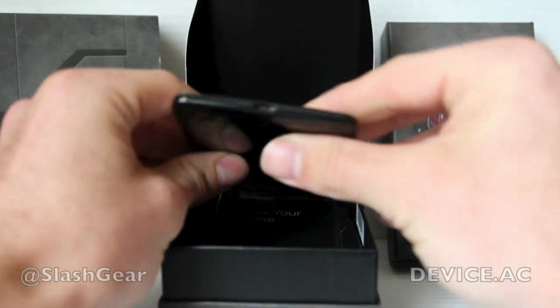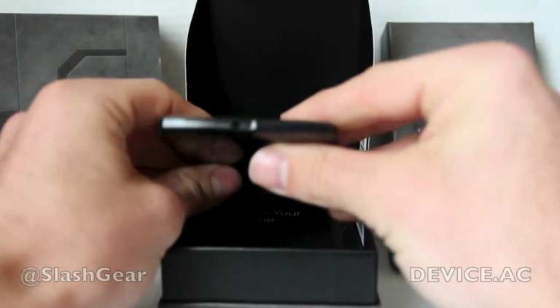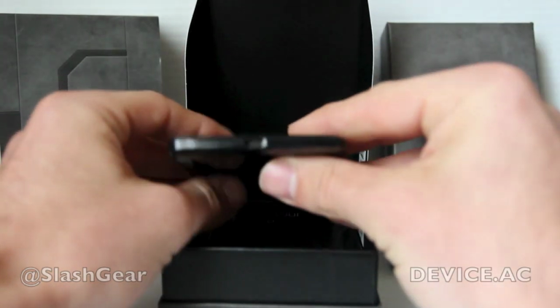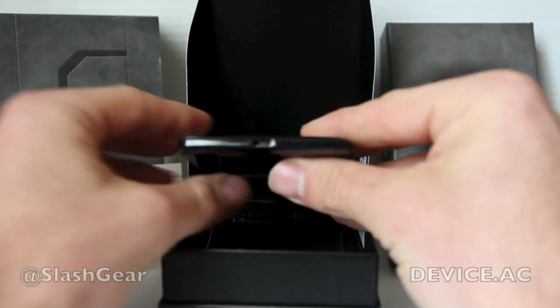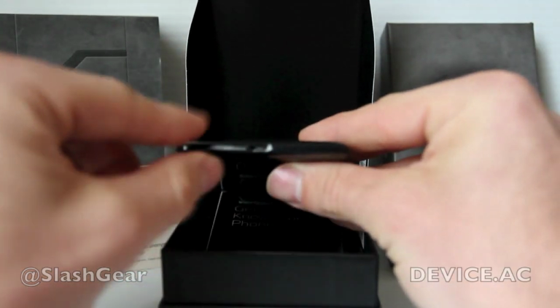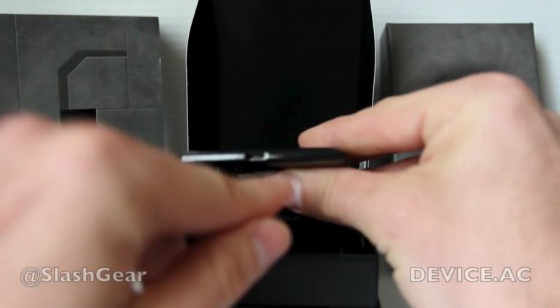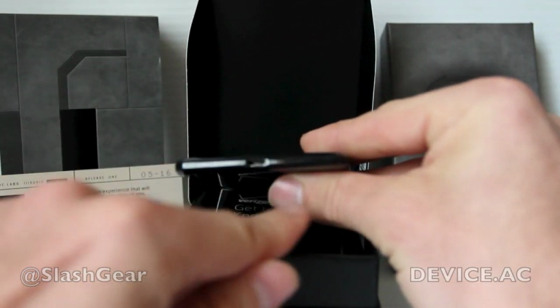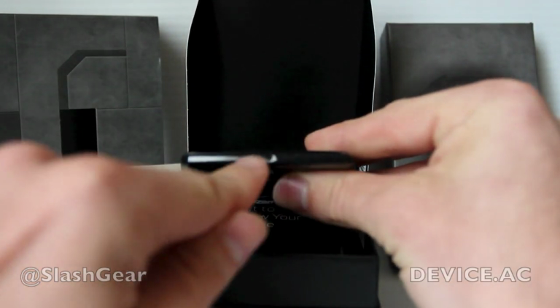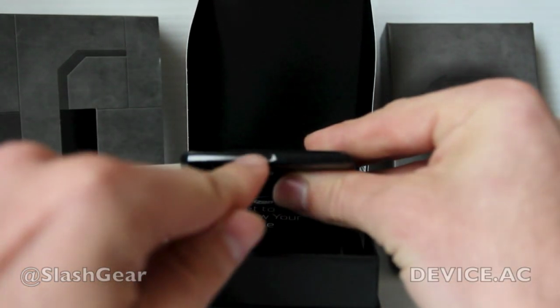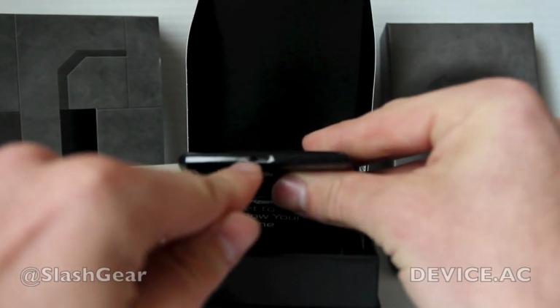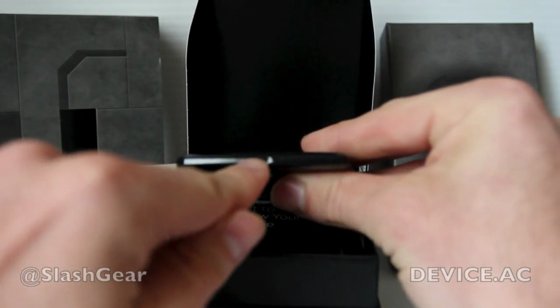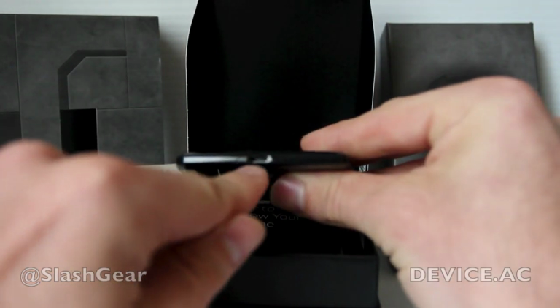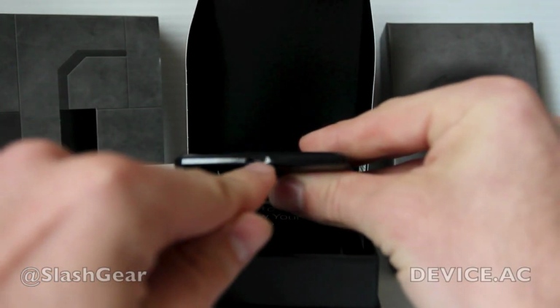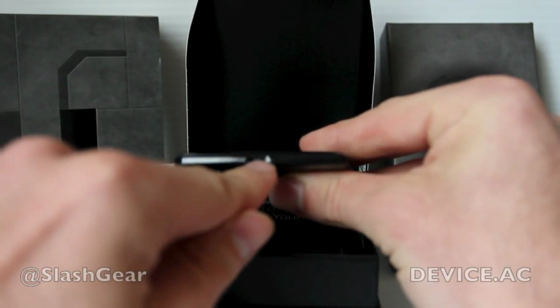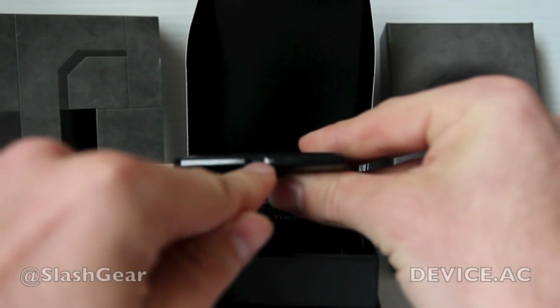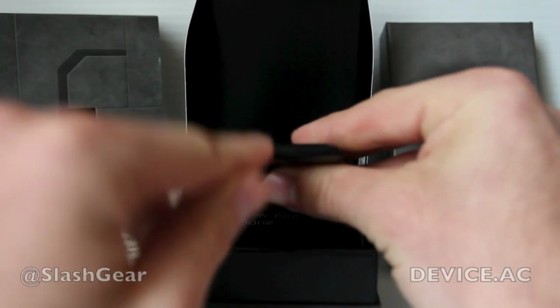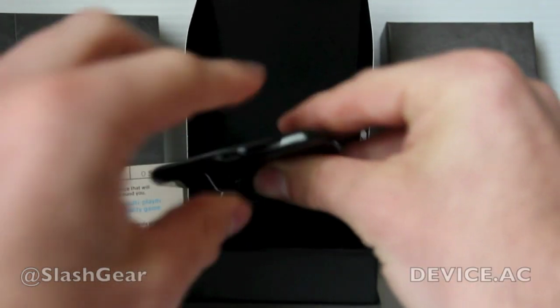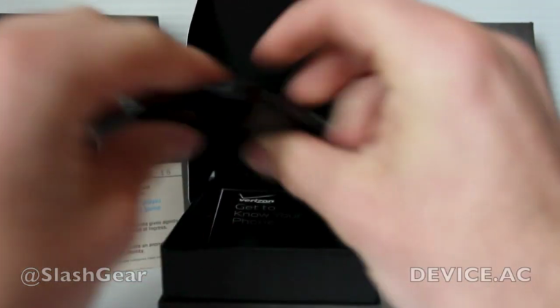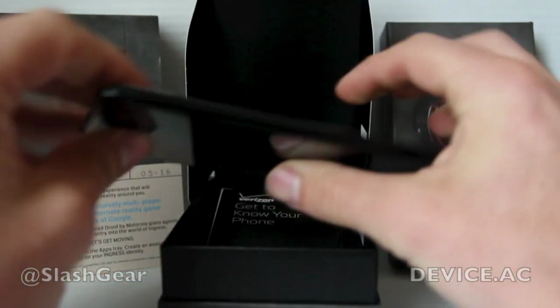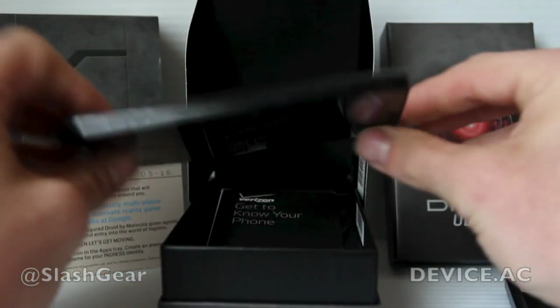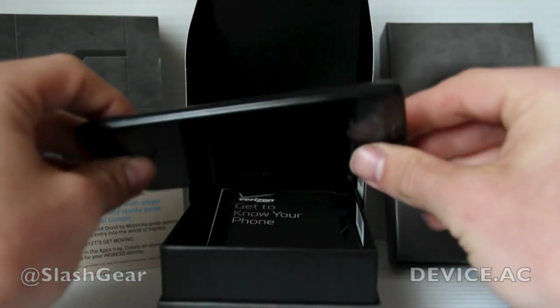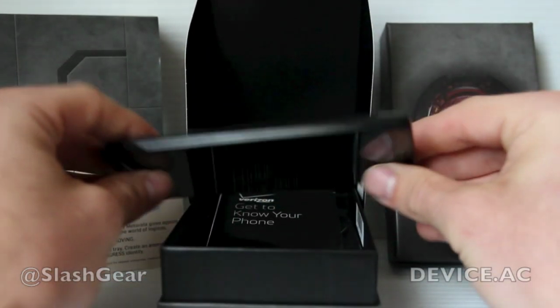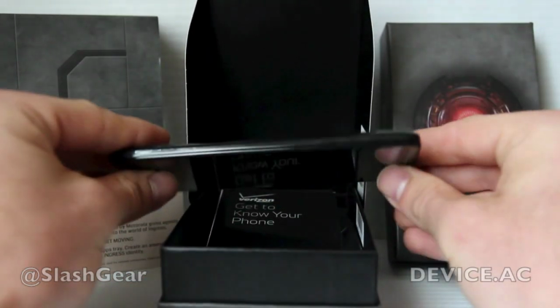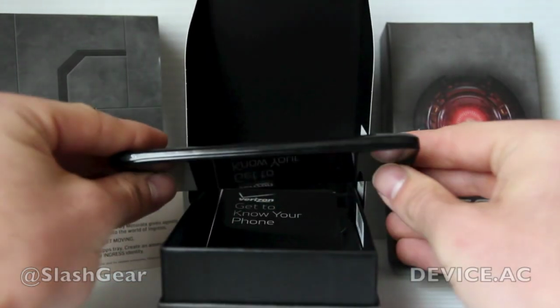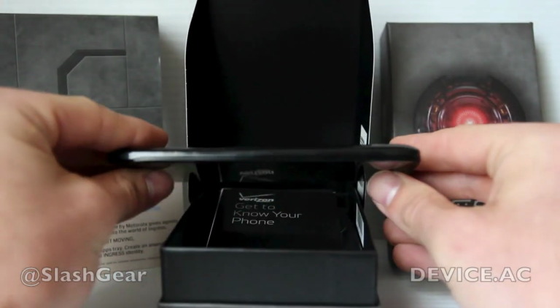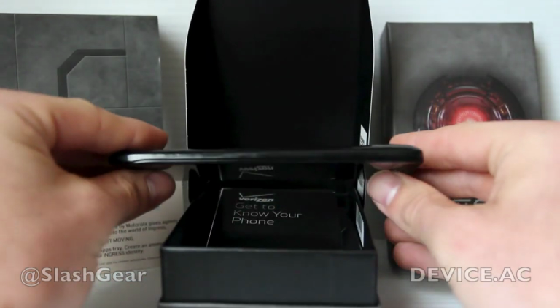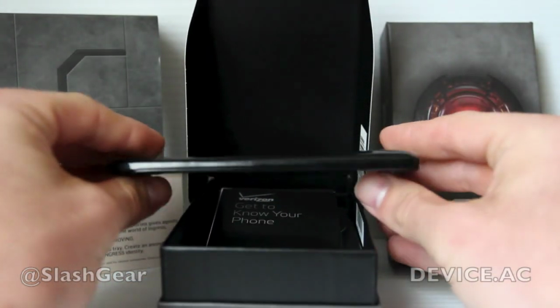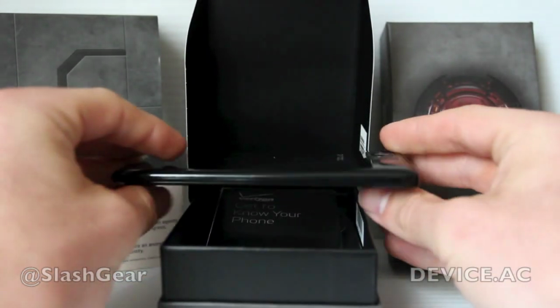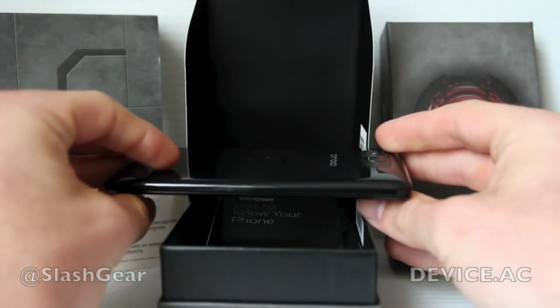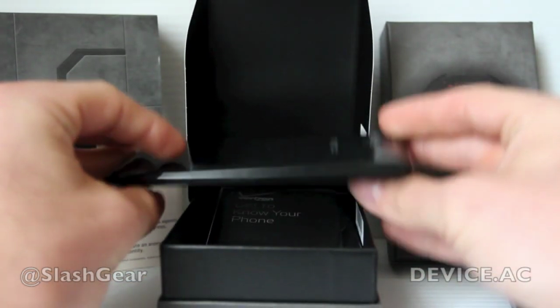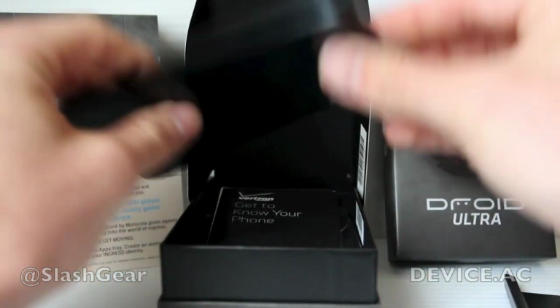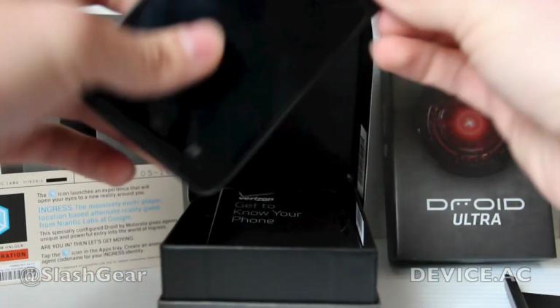On the bottom you have a single micro USB port. On the left side you have nothing.